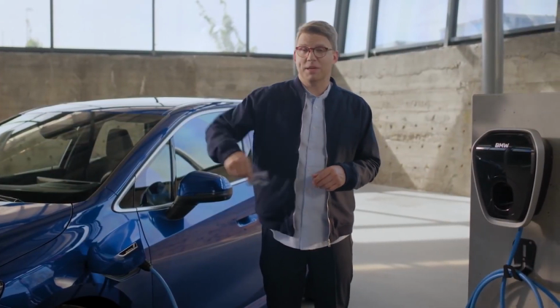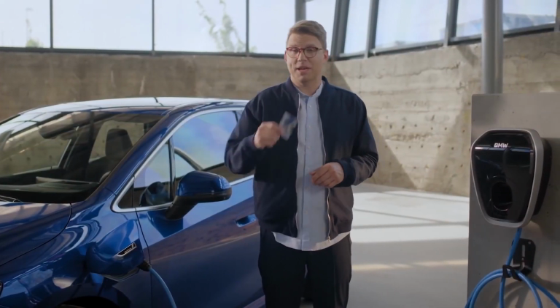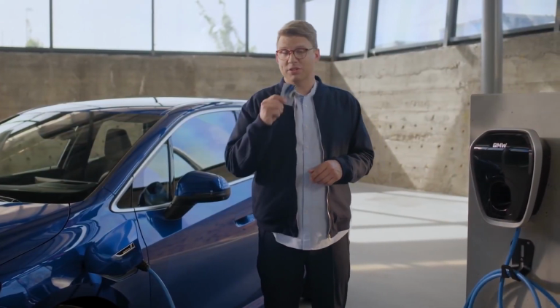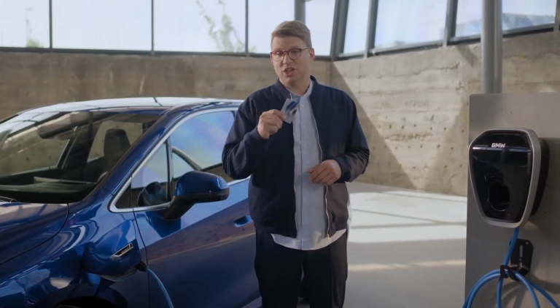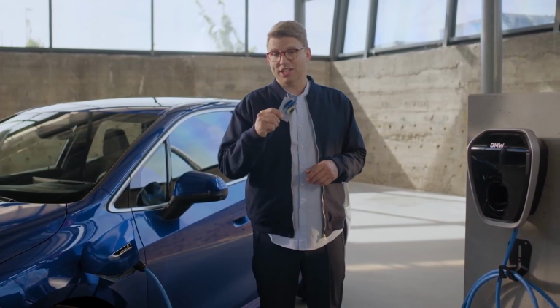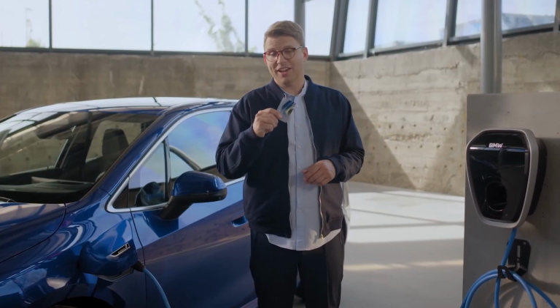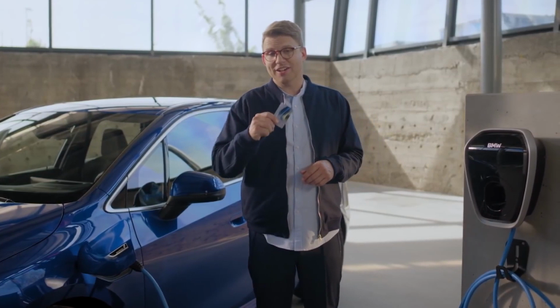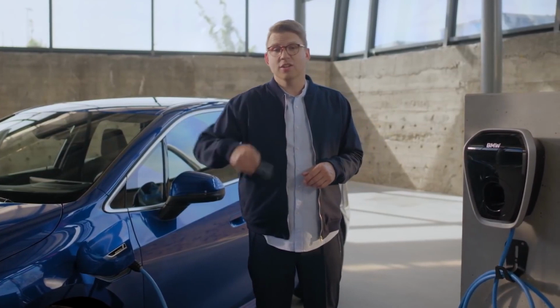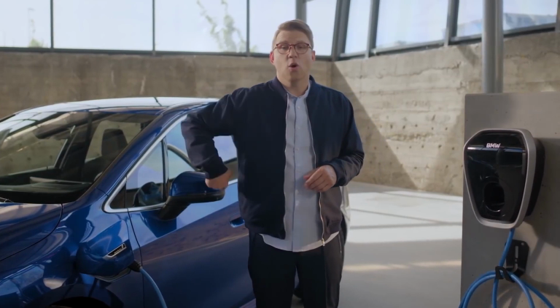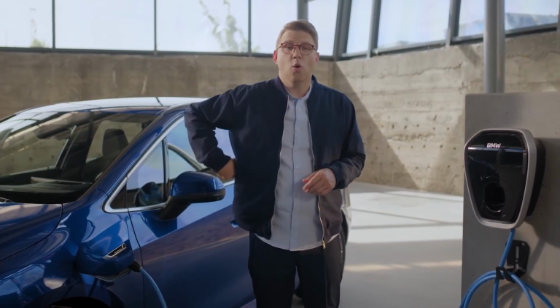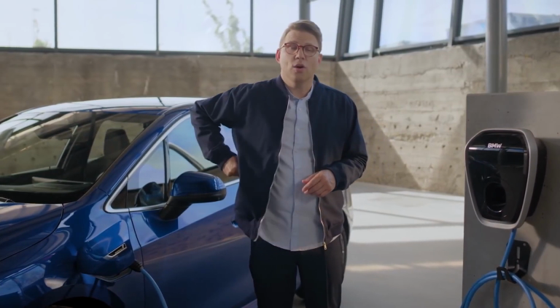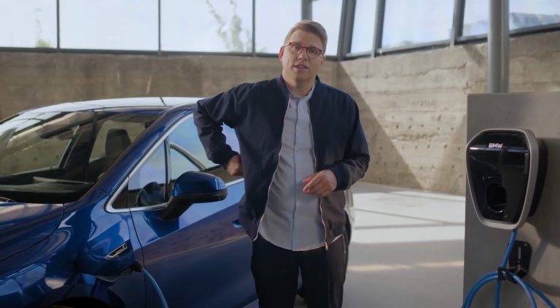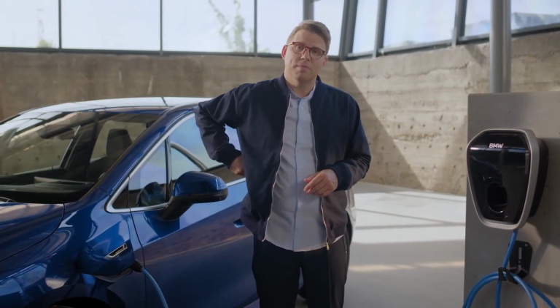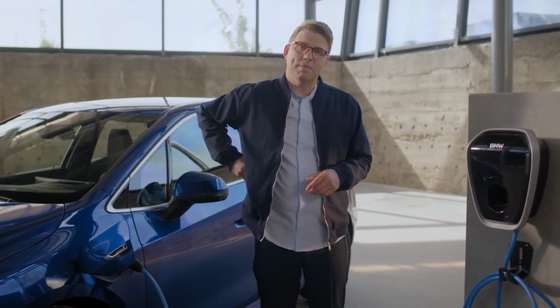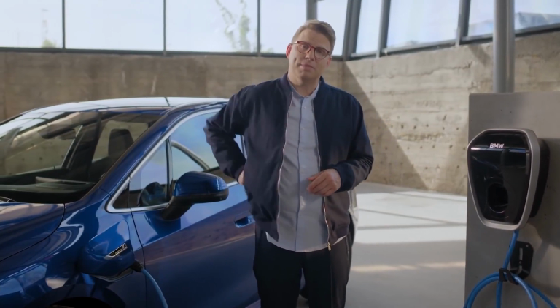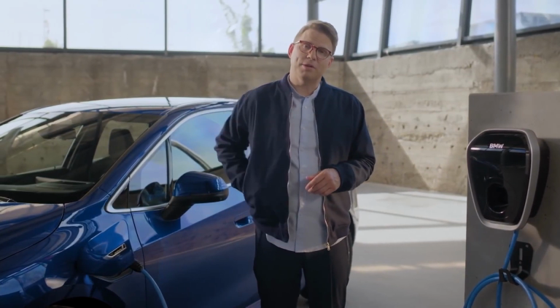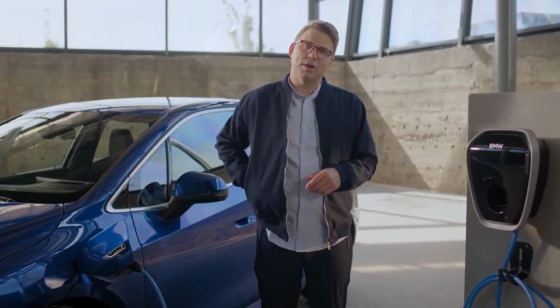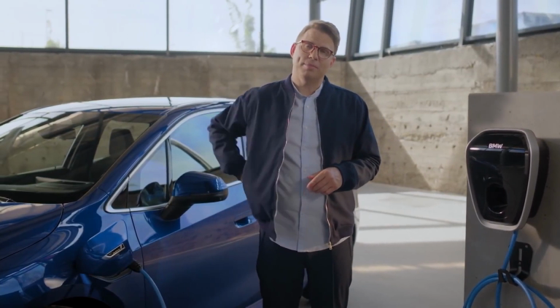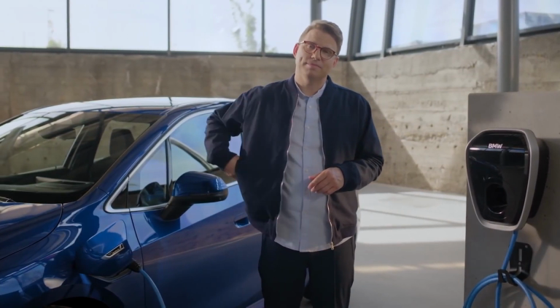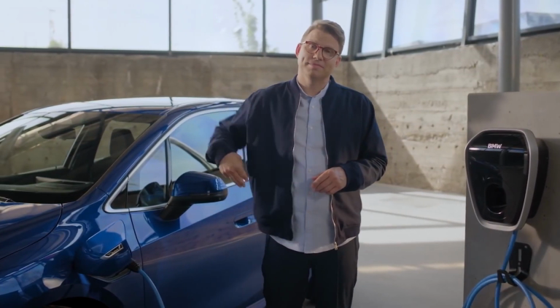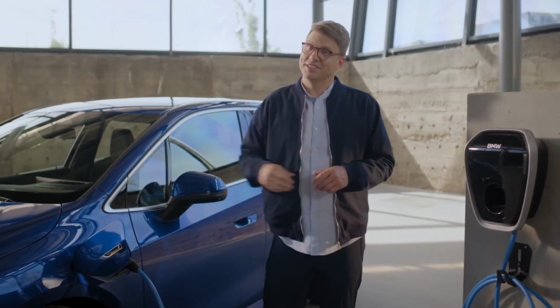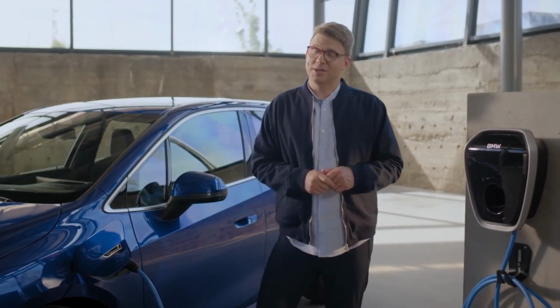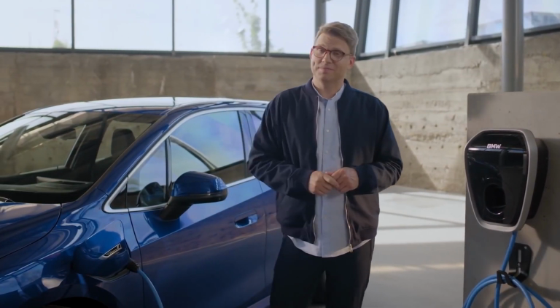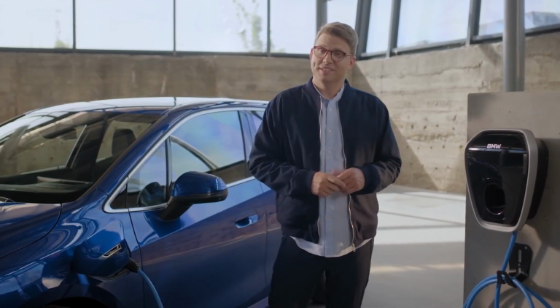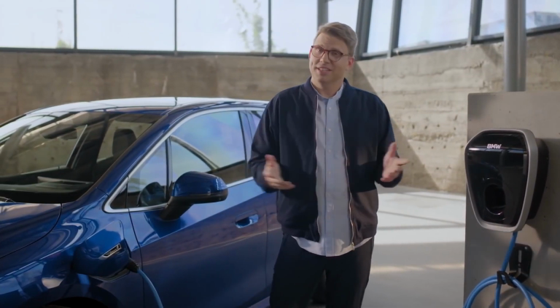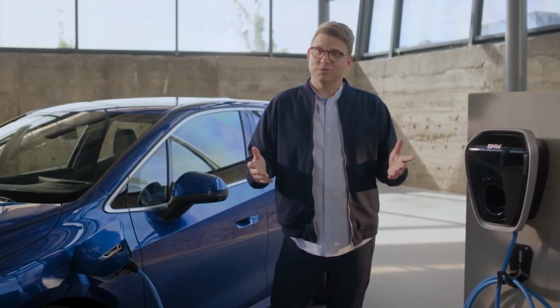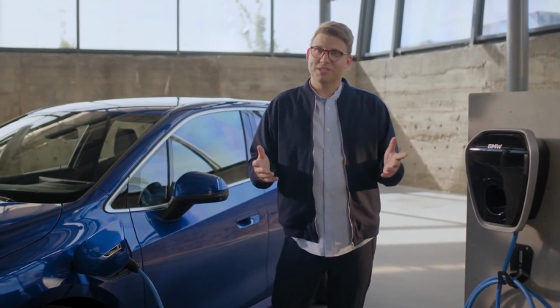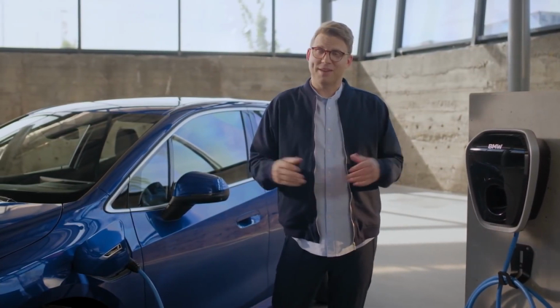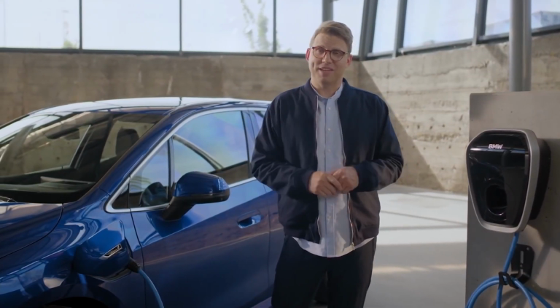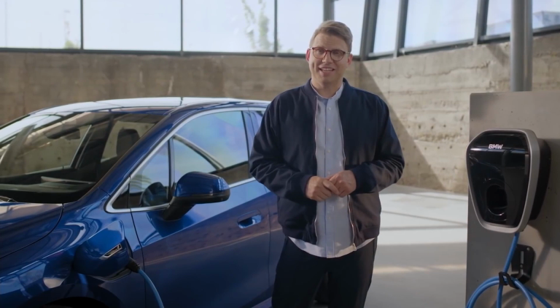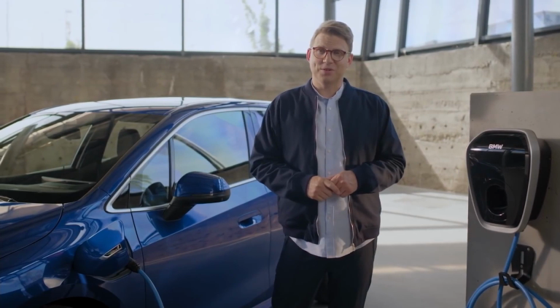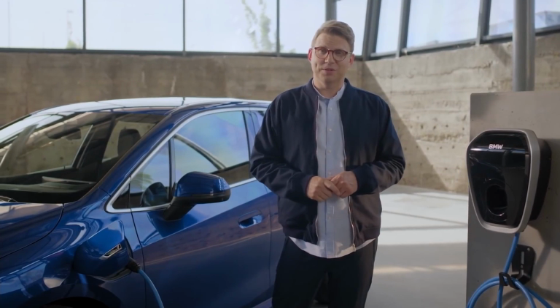For access to public charging stations, there is the BMW Charging Card or the My BMW app — so you're all set for your next tour.